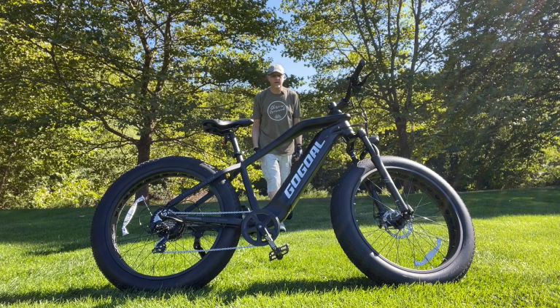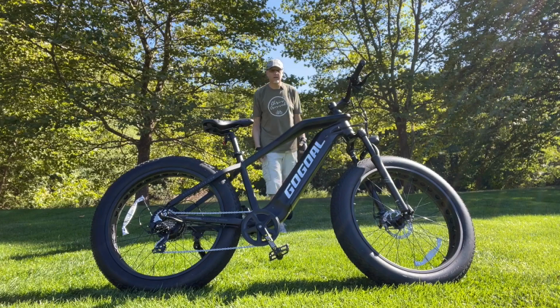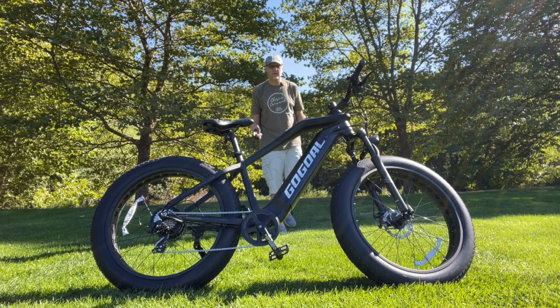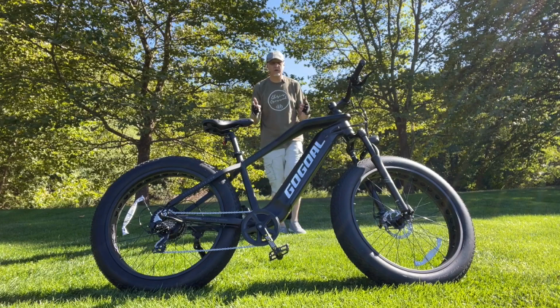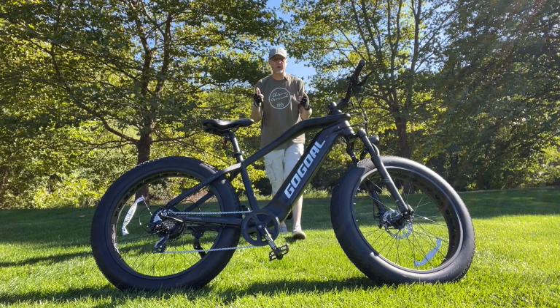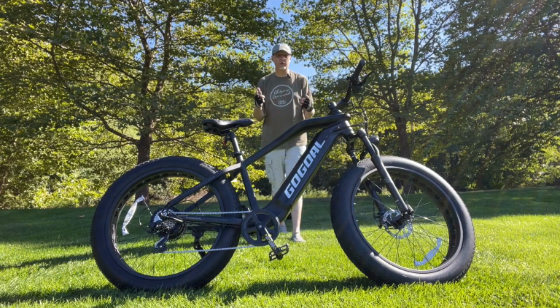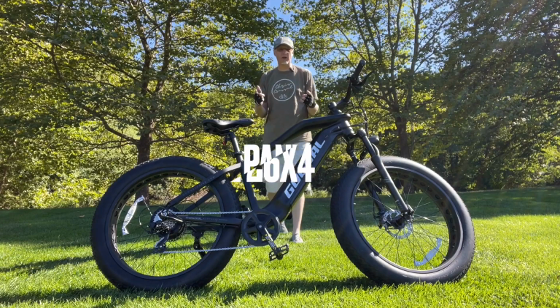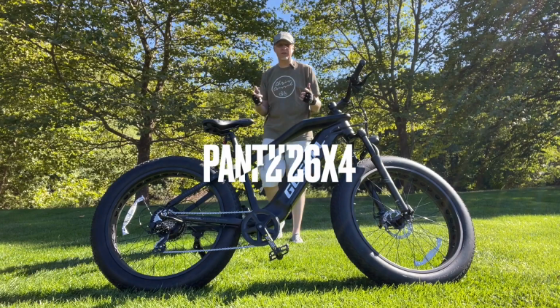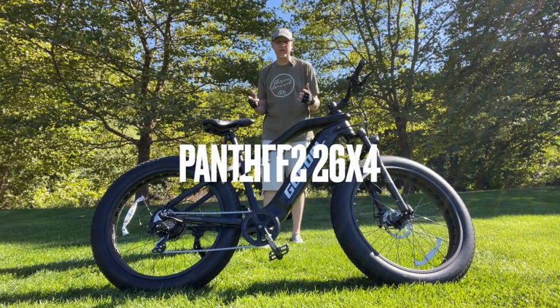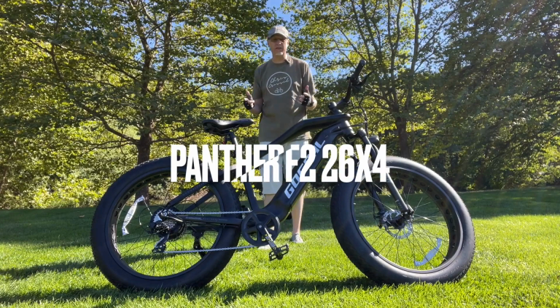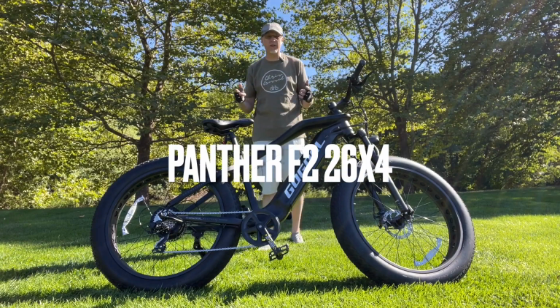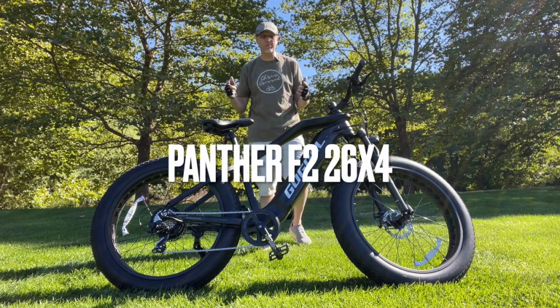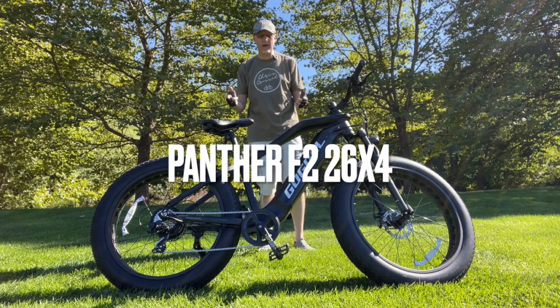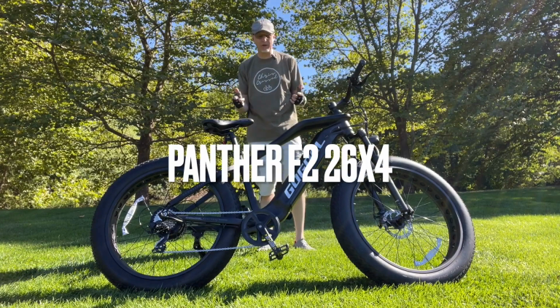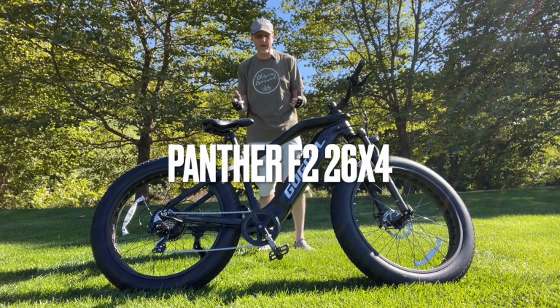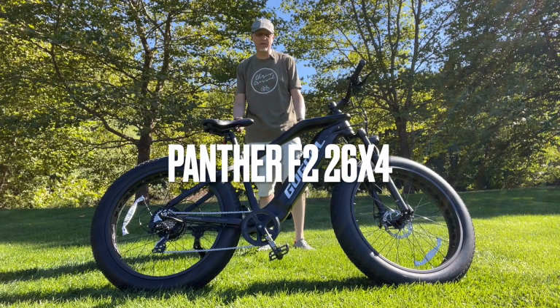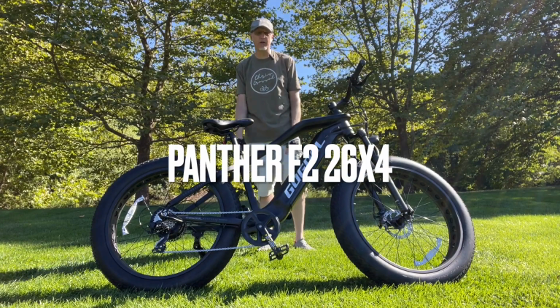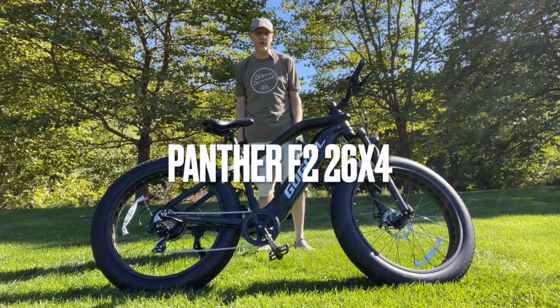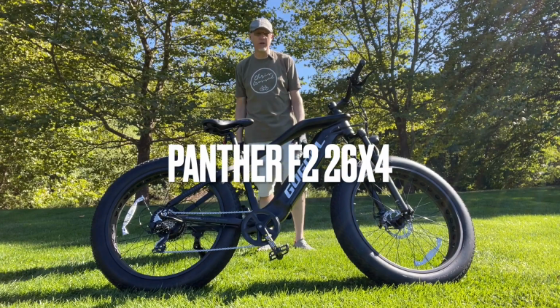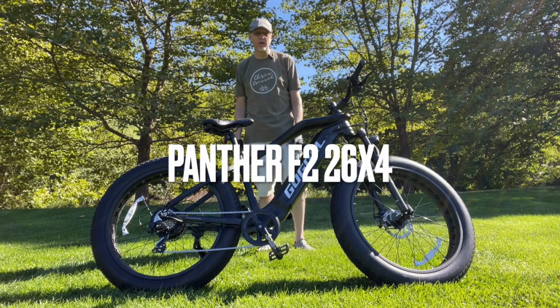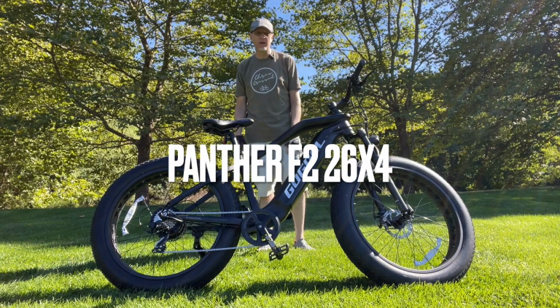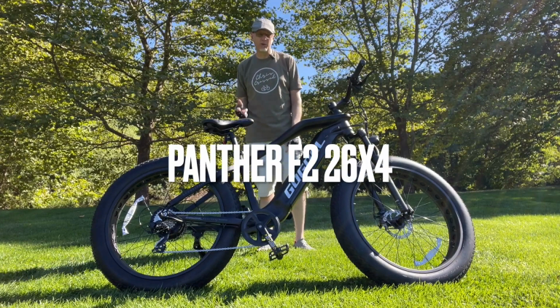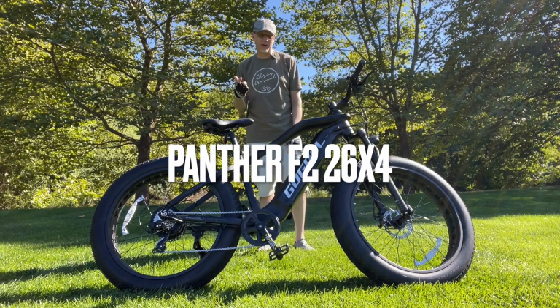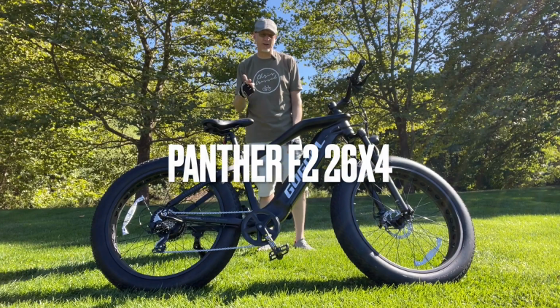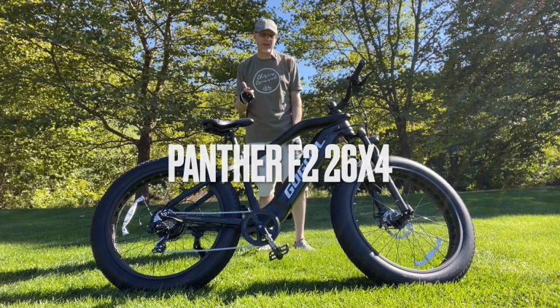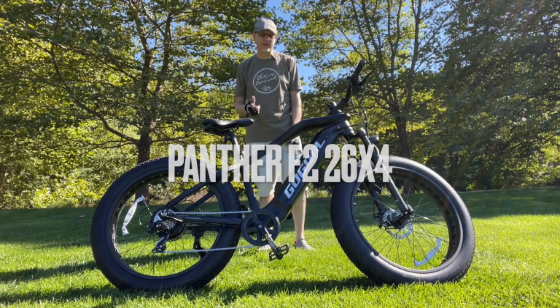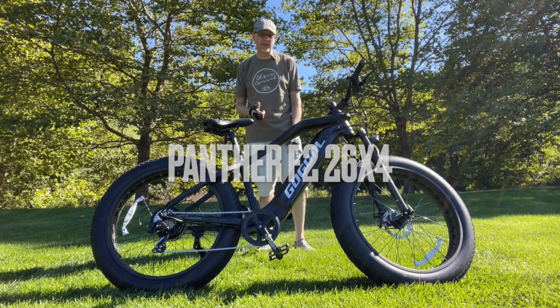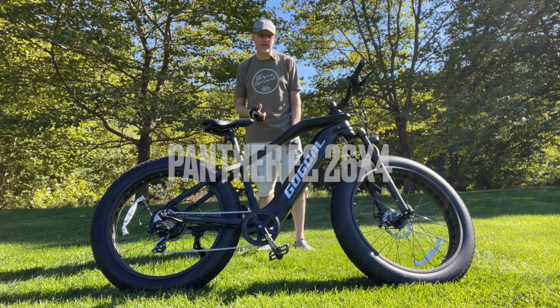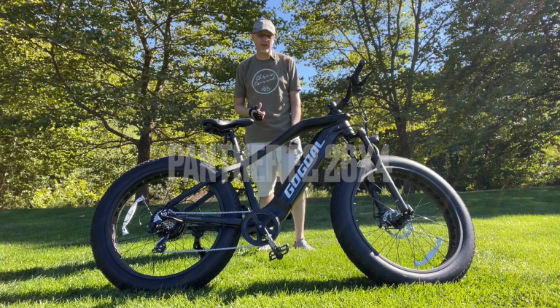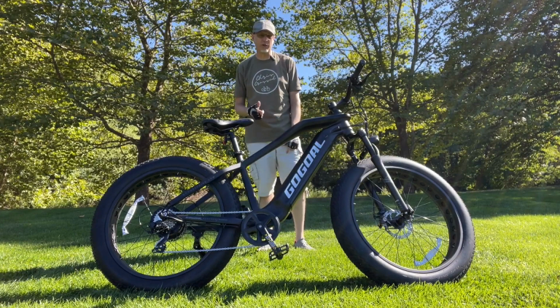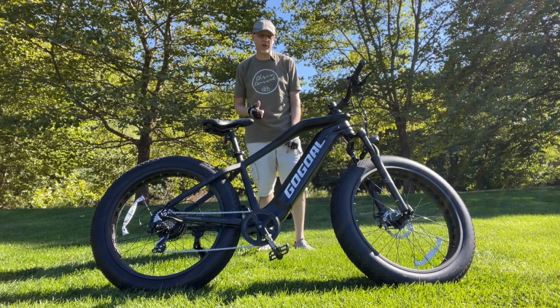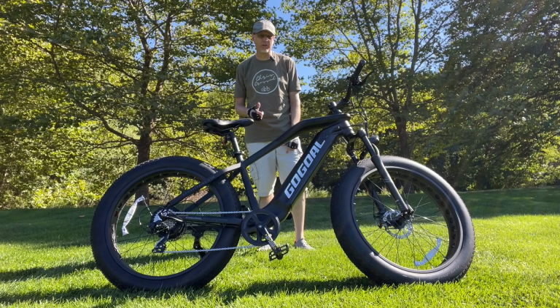I'm Chris Cross. This is the Panther F2. Check it out next on the channel.